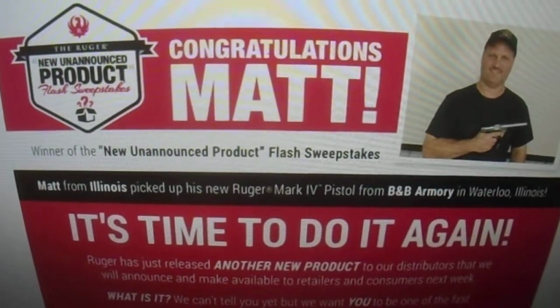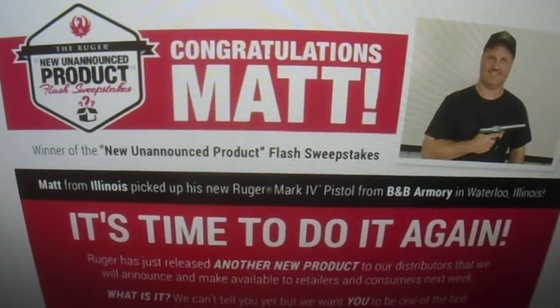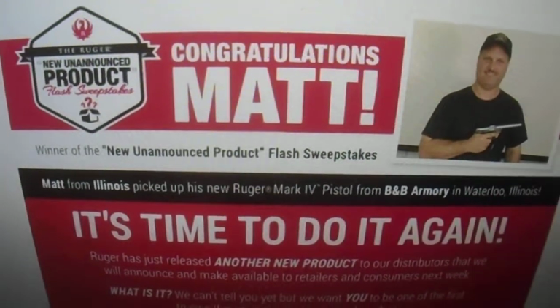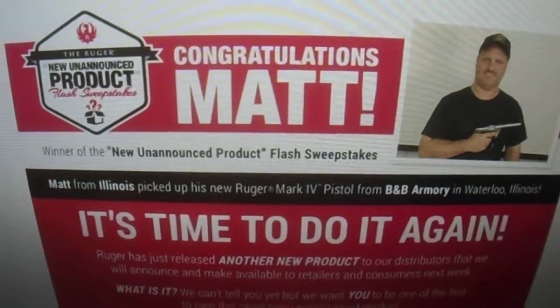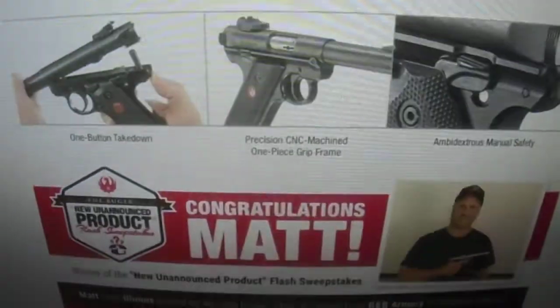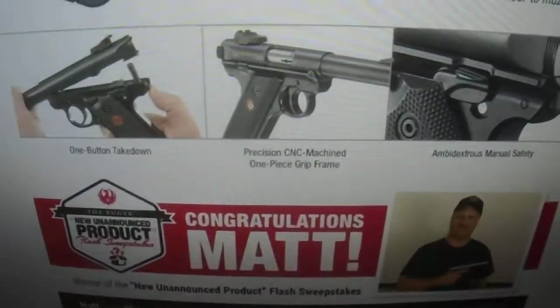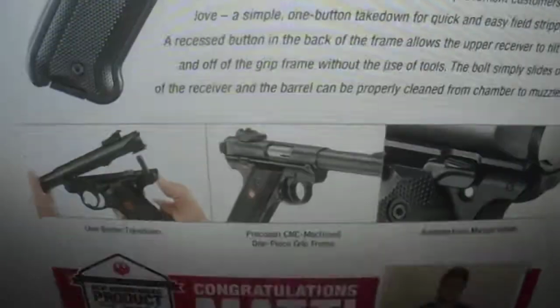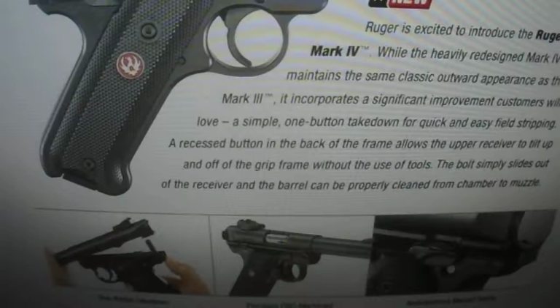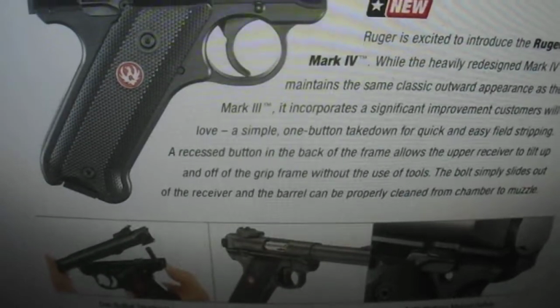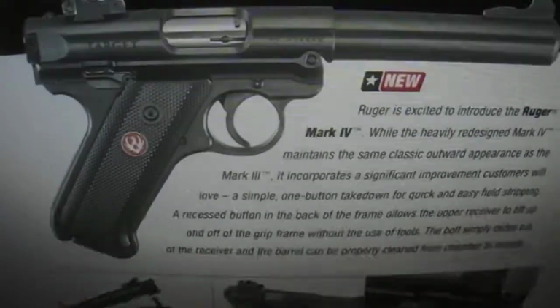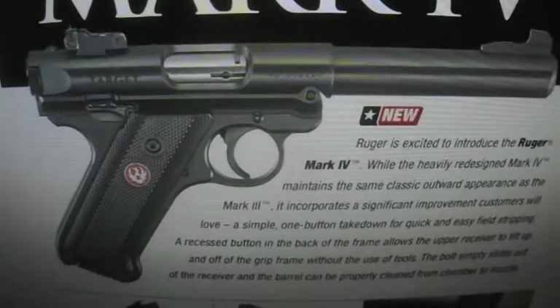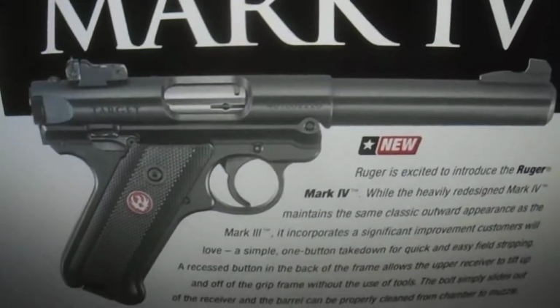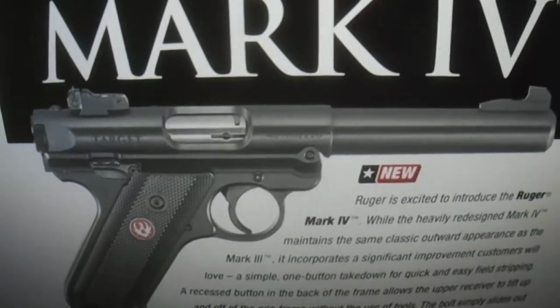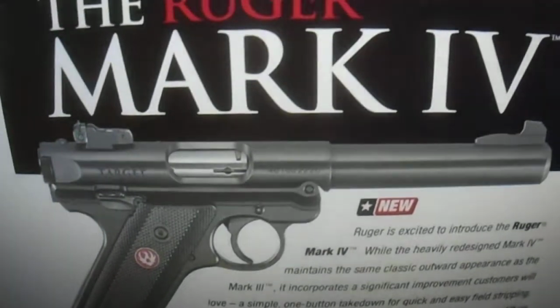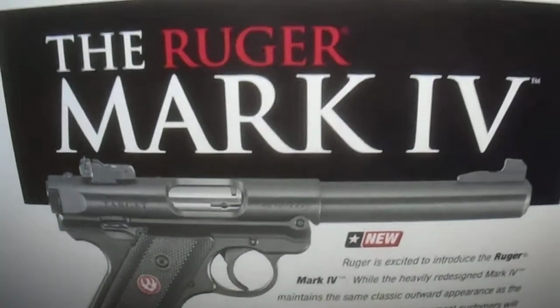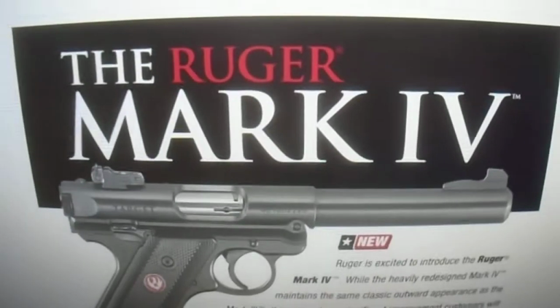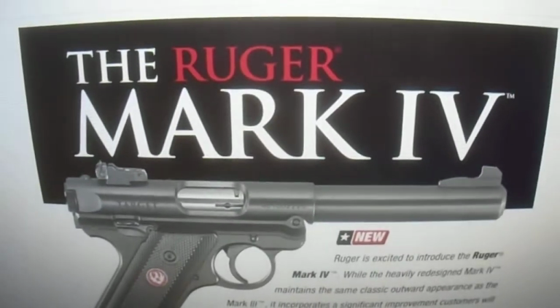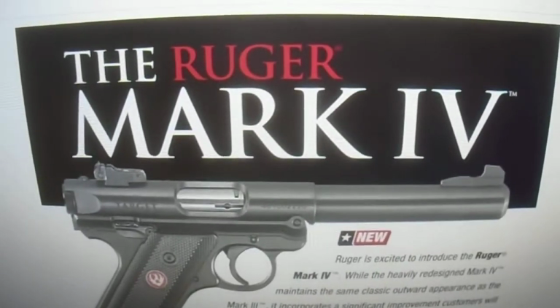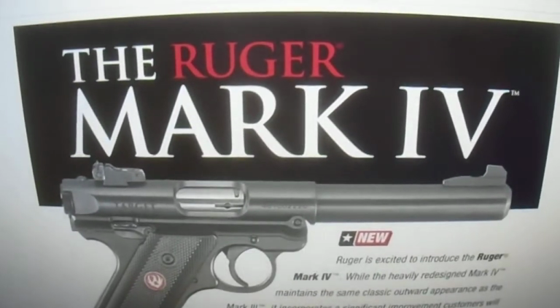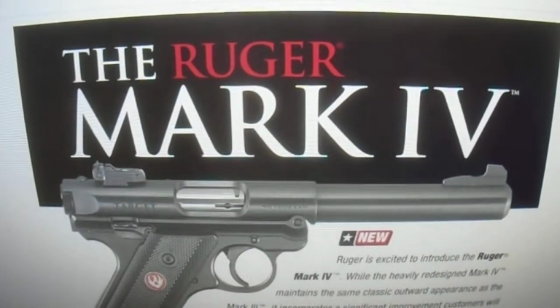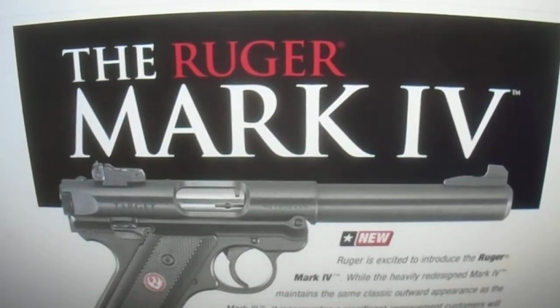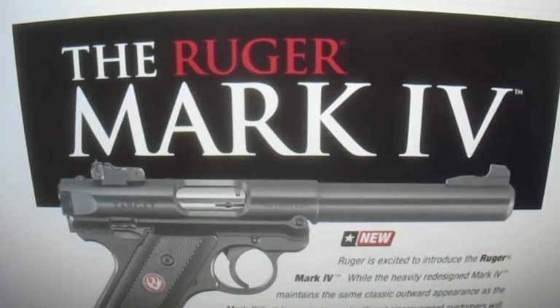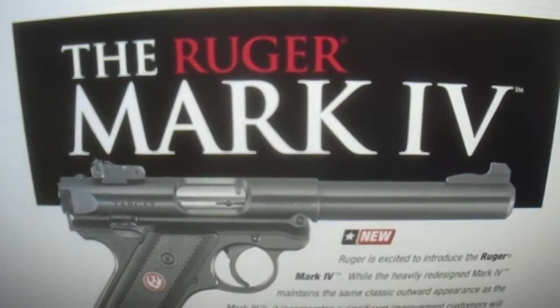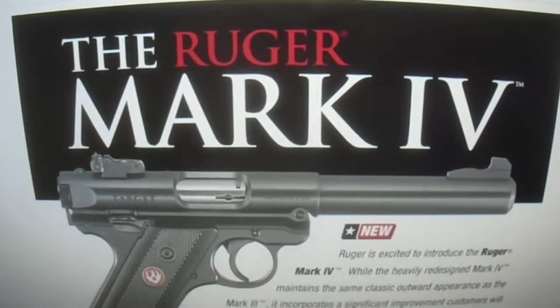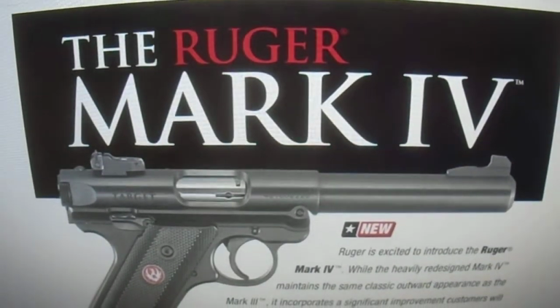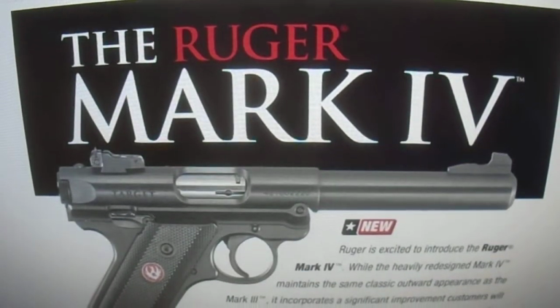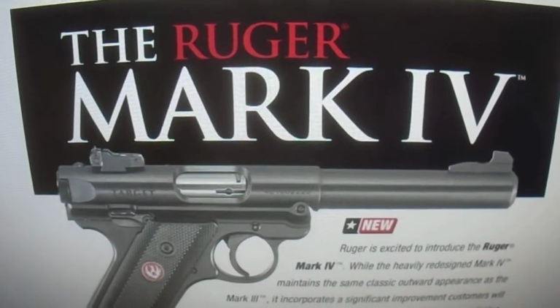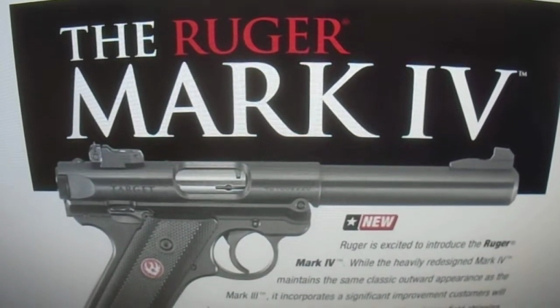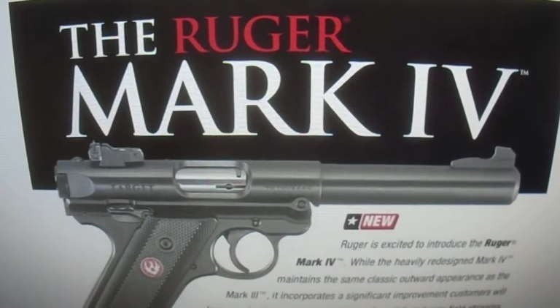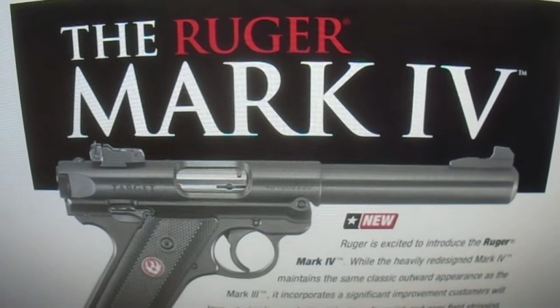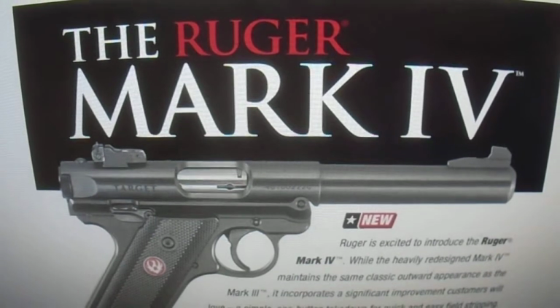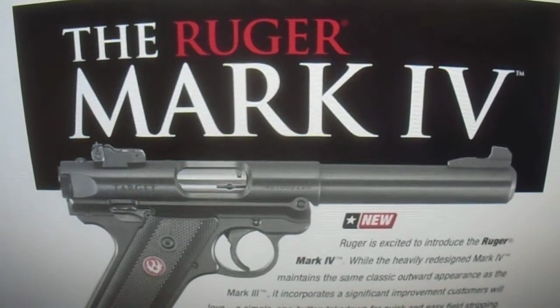So if you guys want to get that new Mark IV pistol, it's available at the retailers.